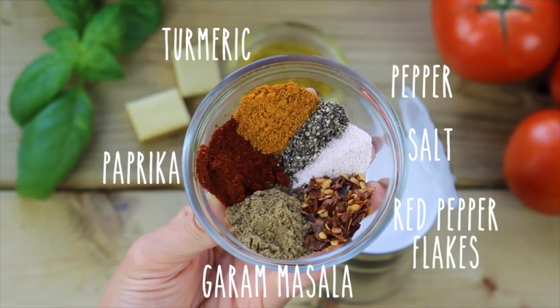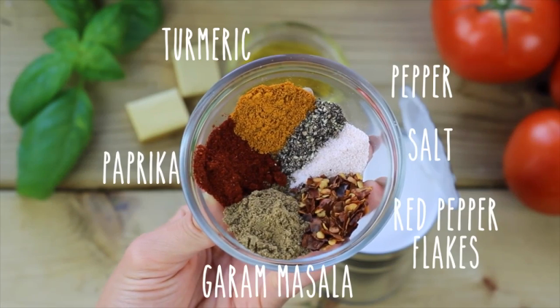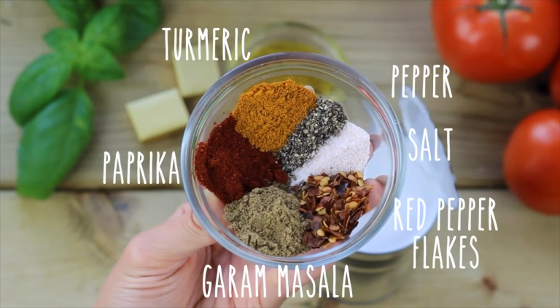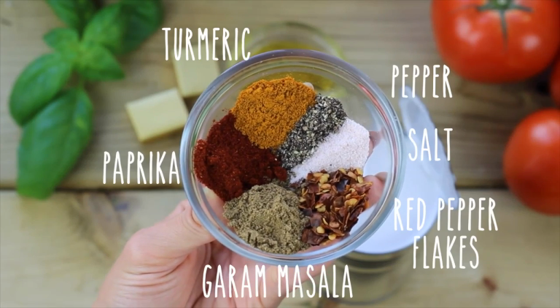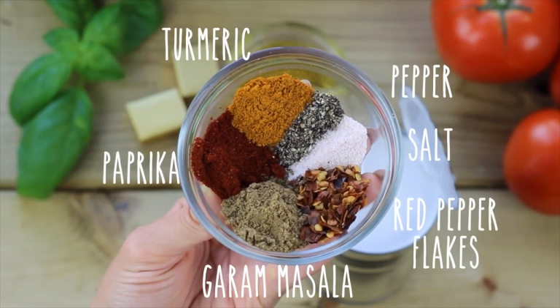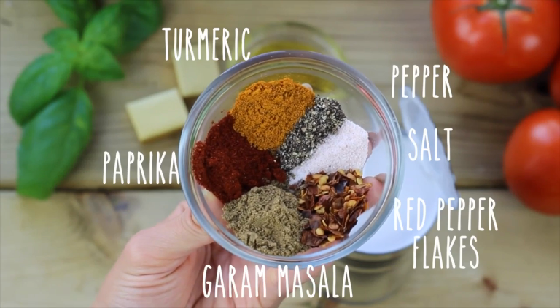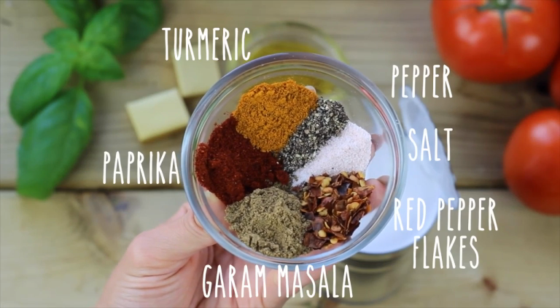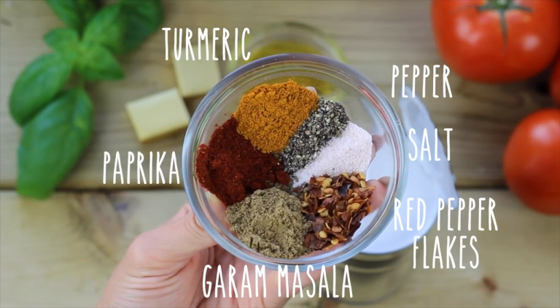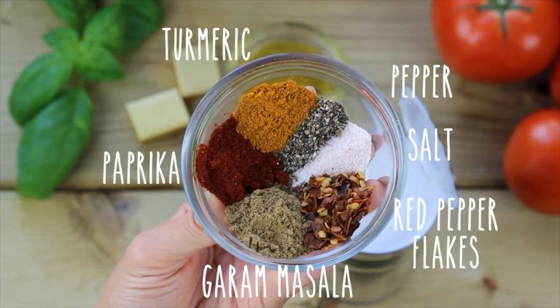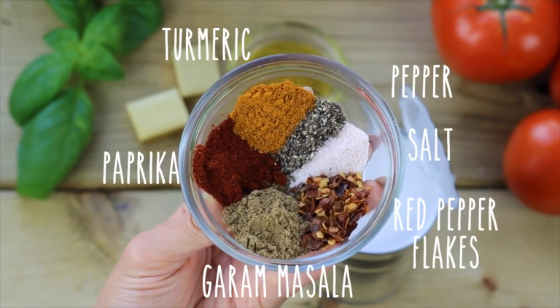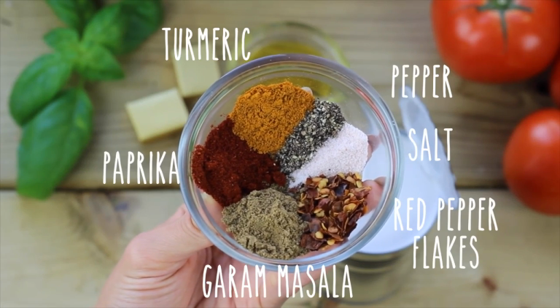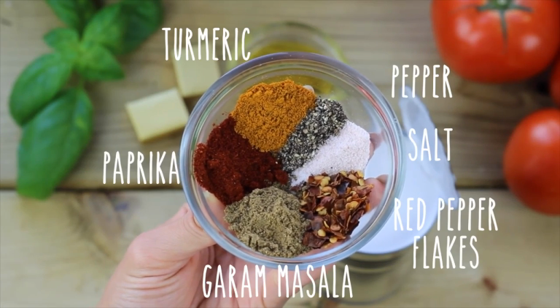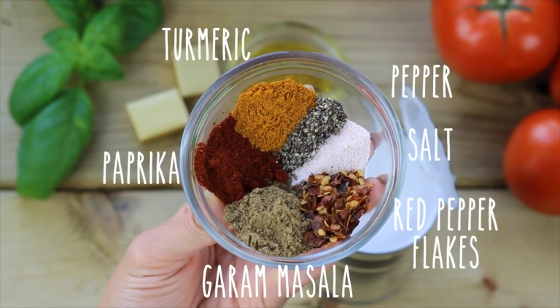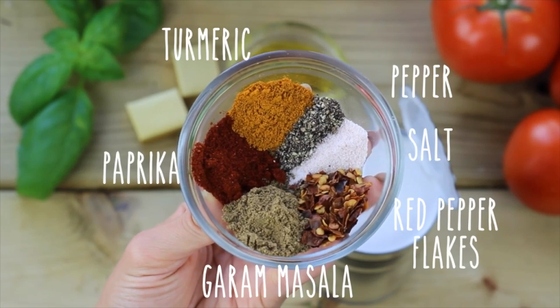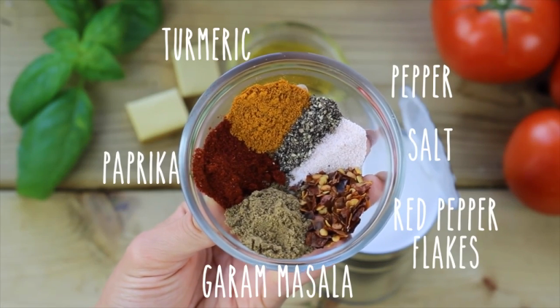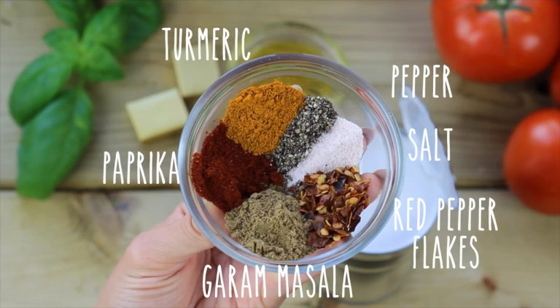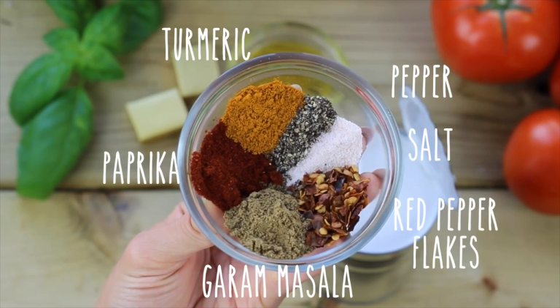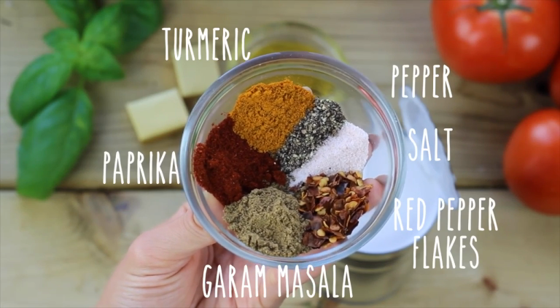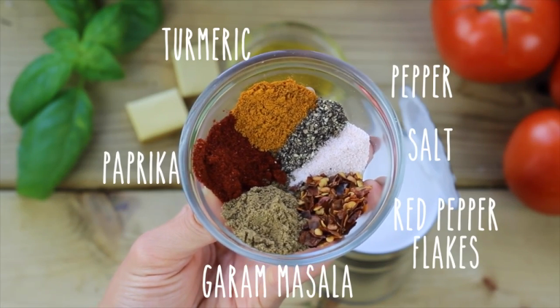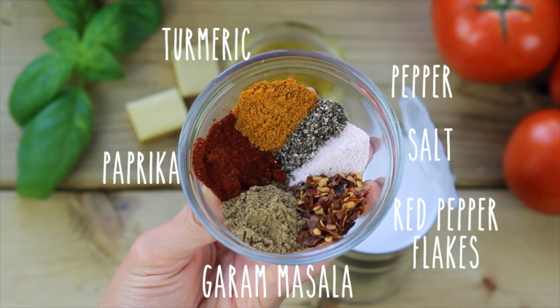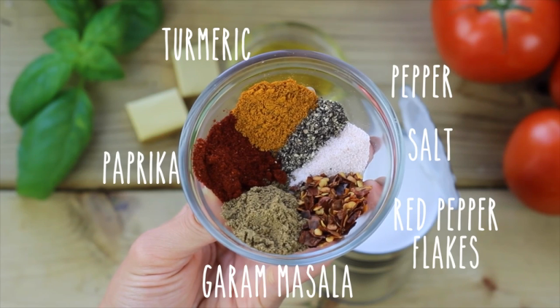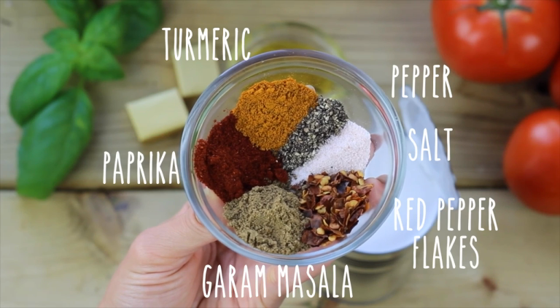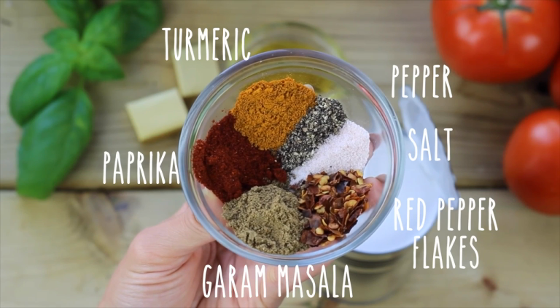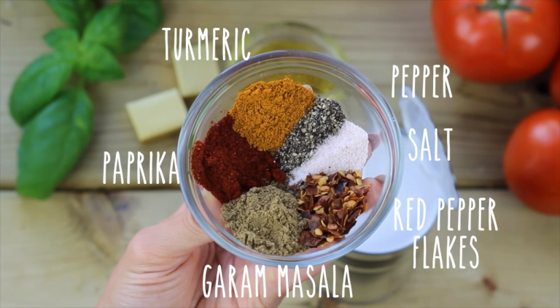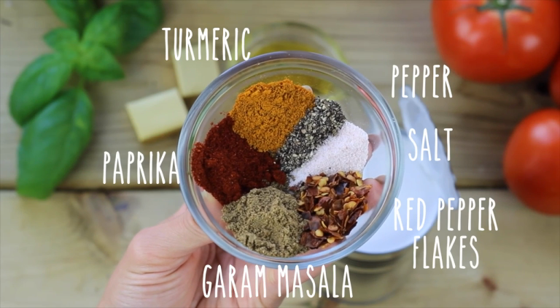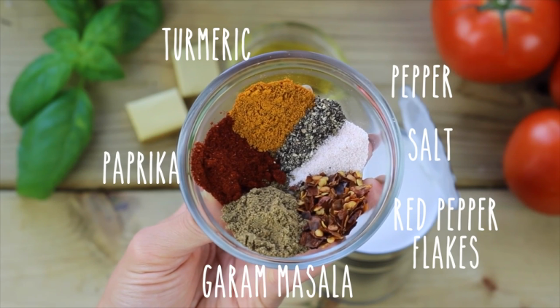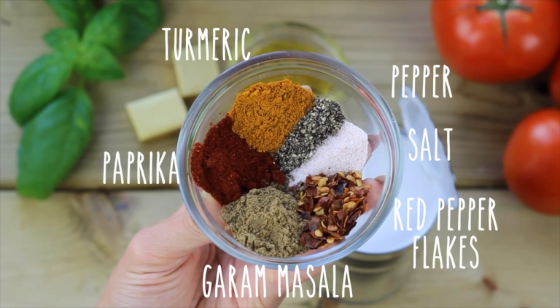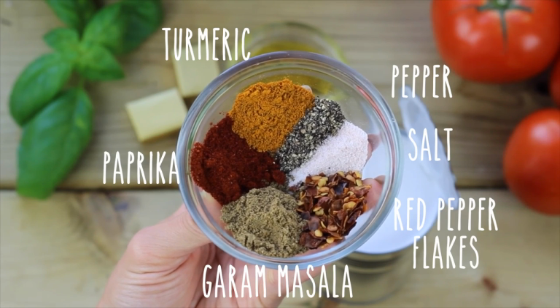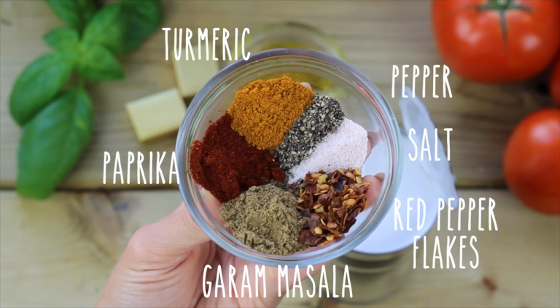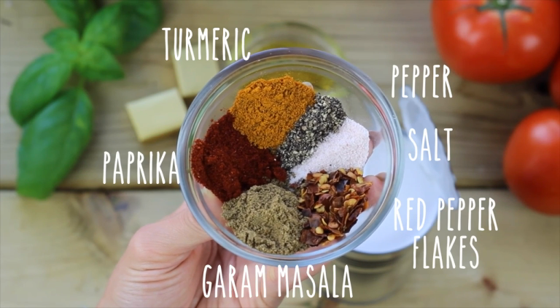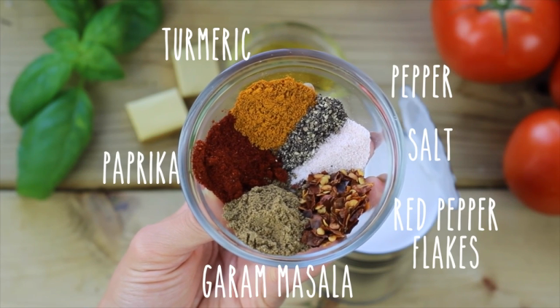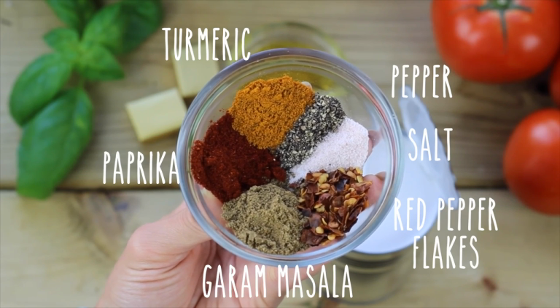First we're gonna spice things up with some turmeric, pepper, salt, red pepper flakes, garam masala, and paprika.